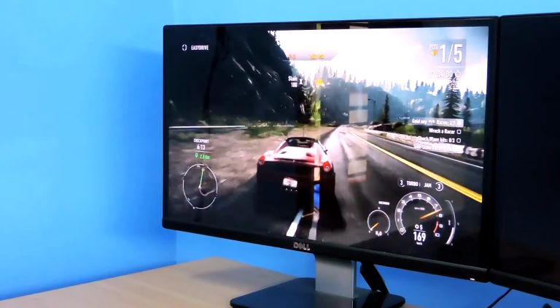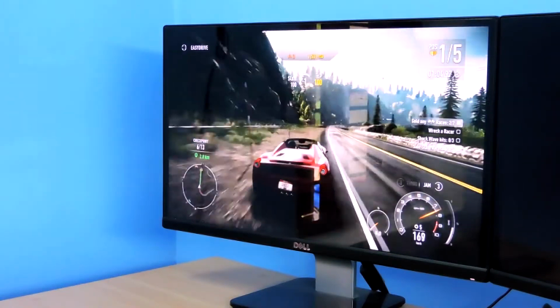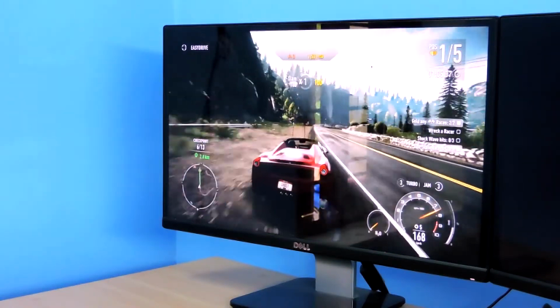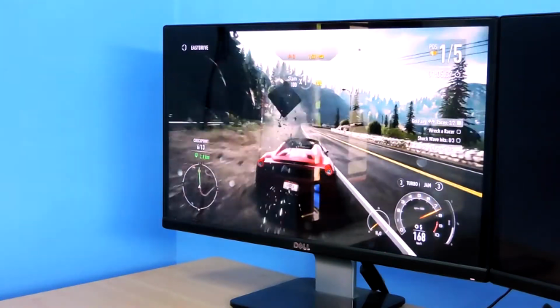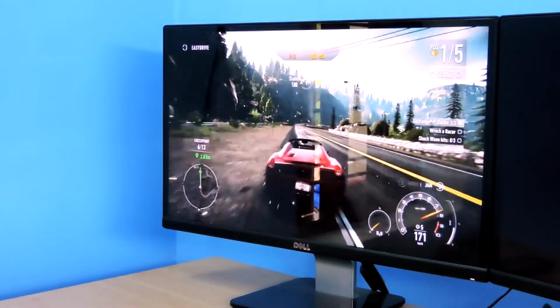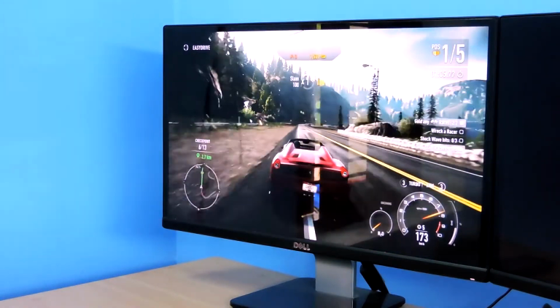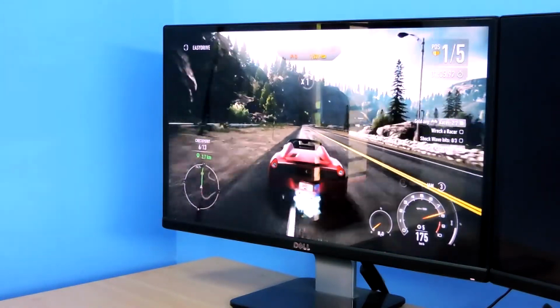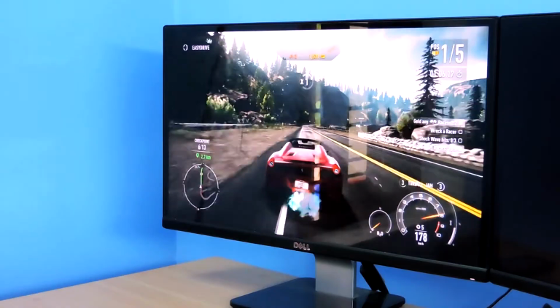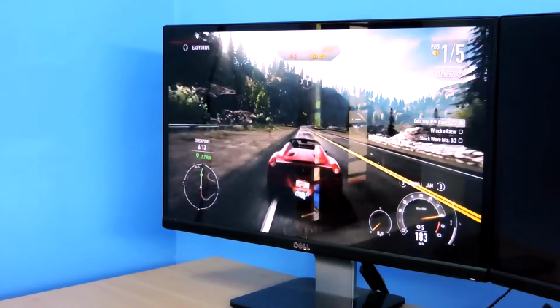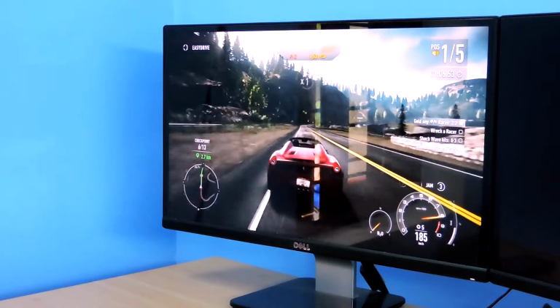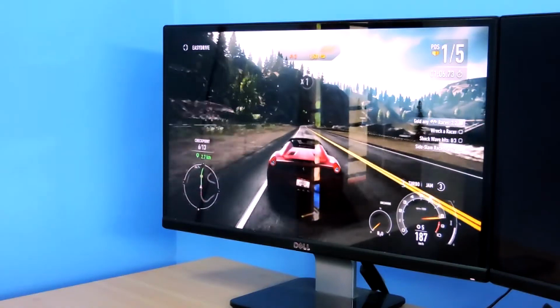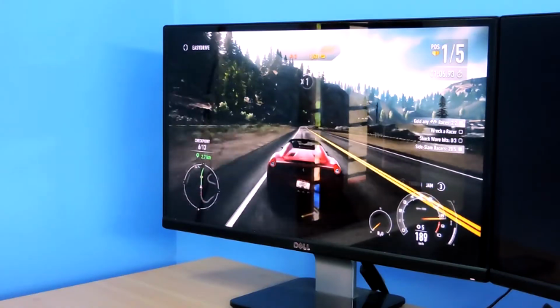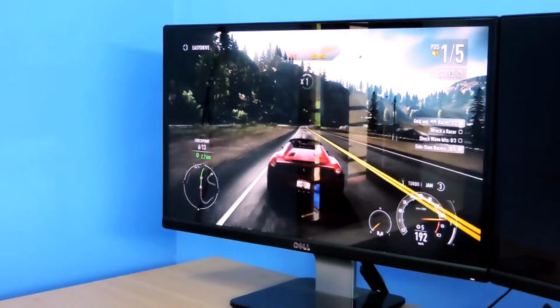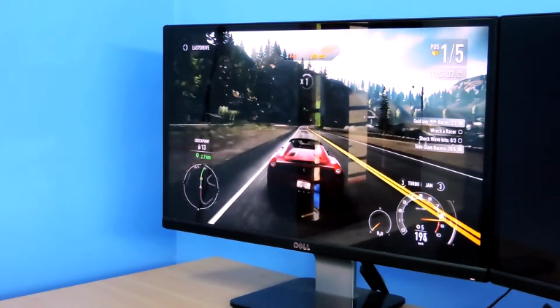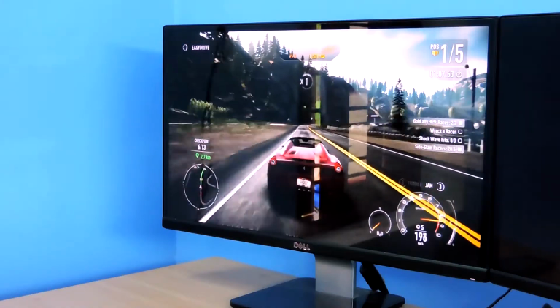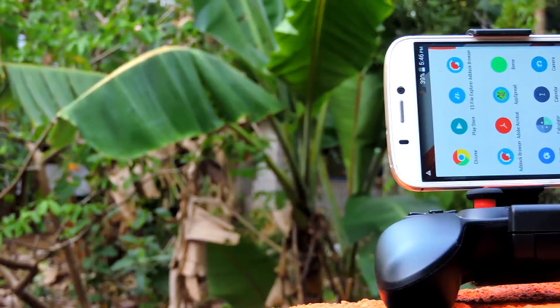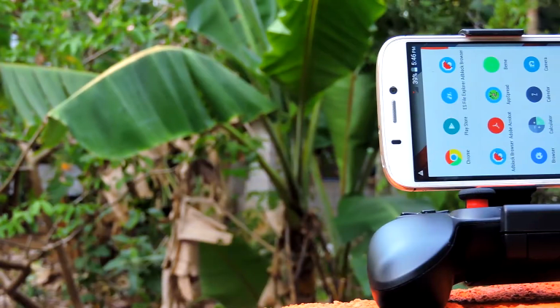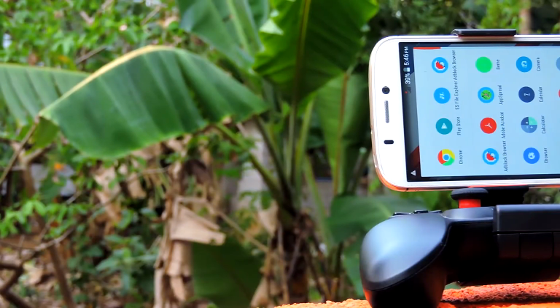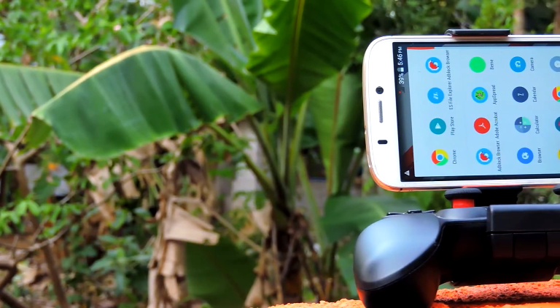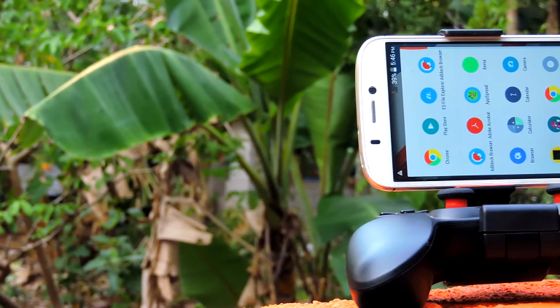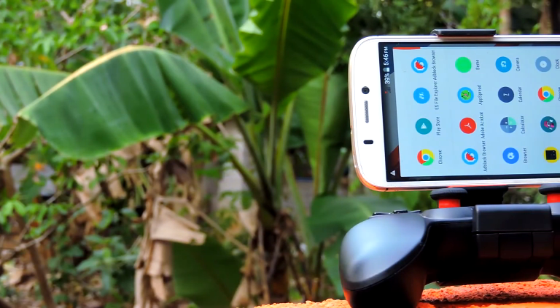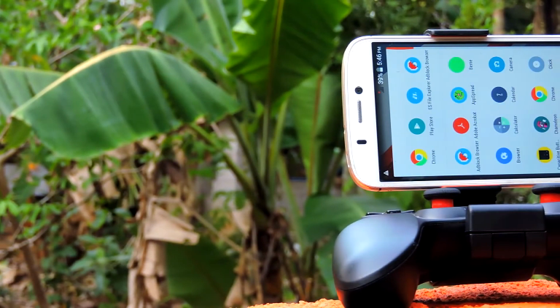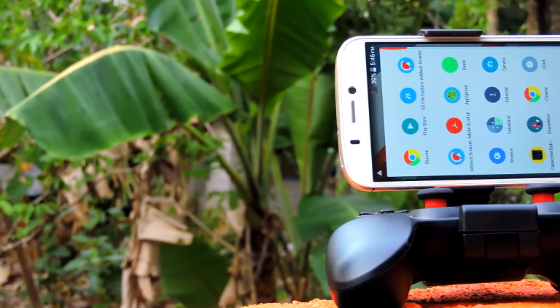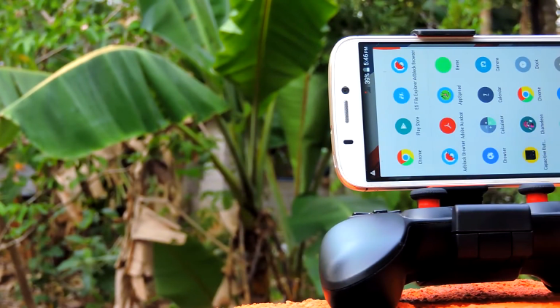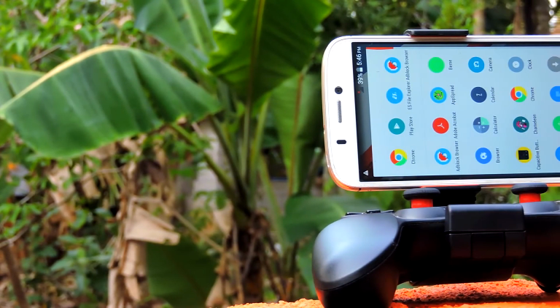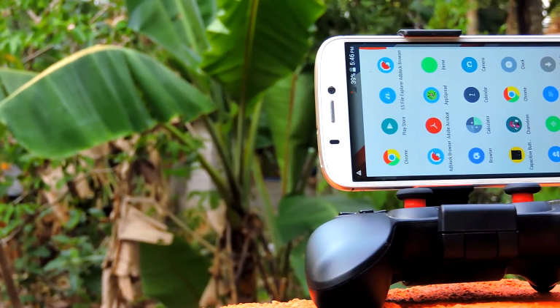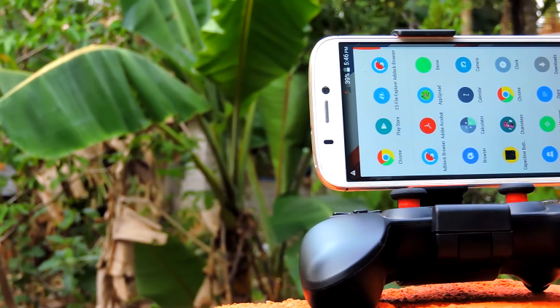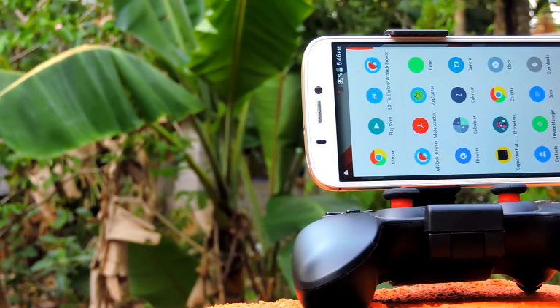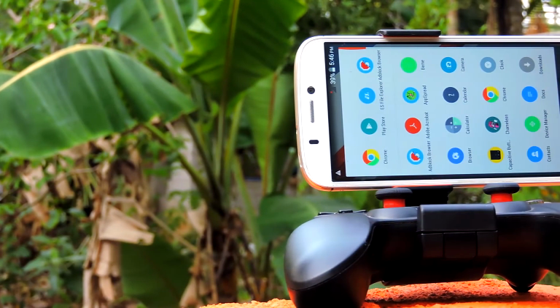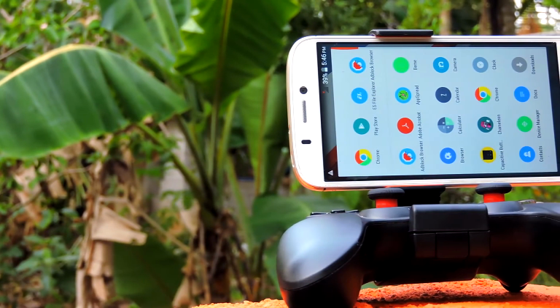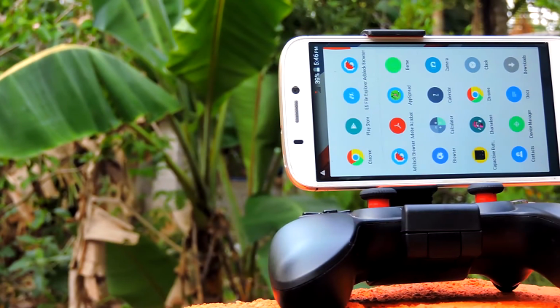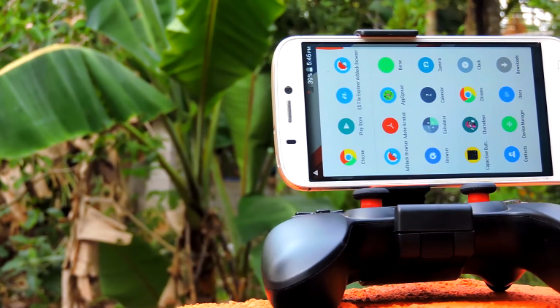As you guys can see, using a controller to play mobile games can really make a huge difference in the experience that you get.